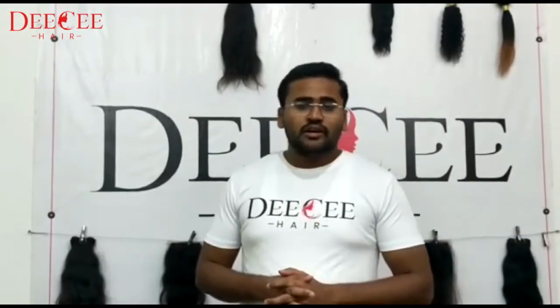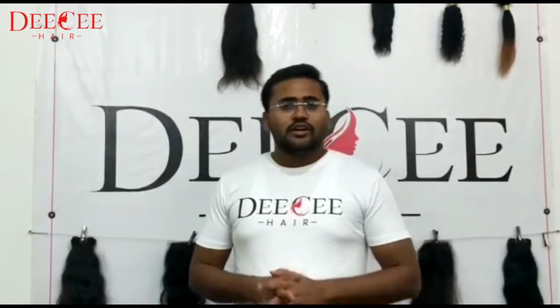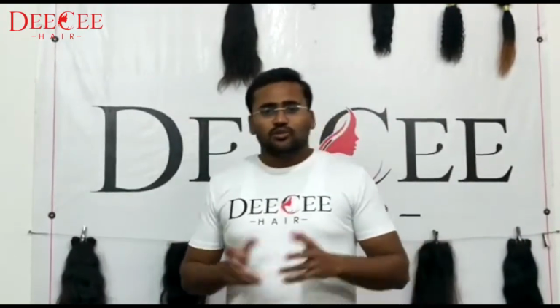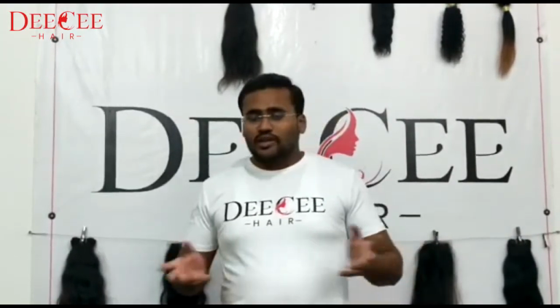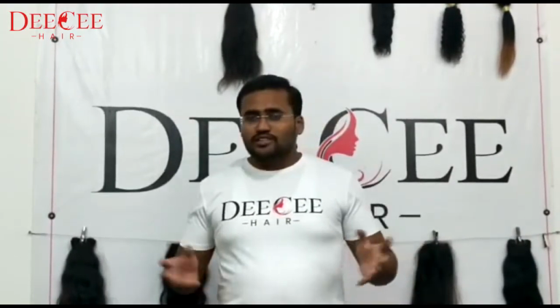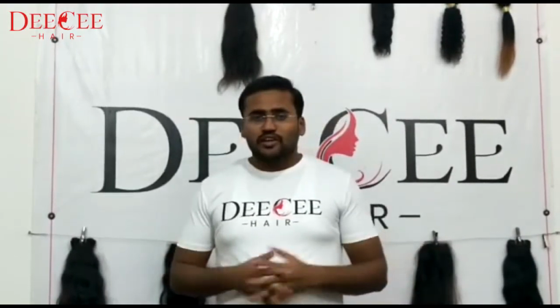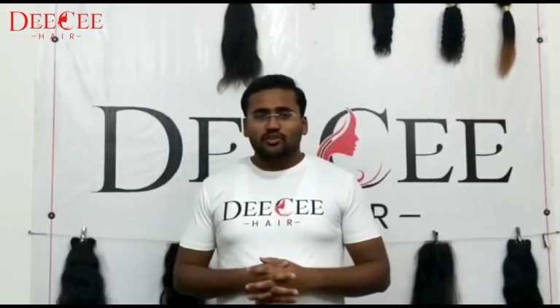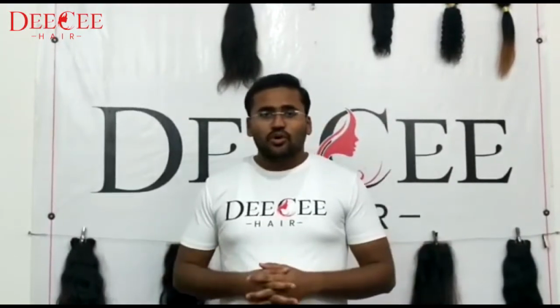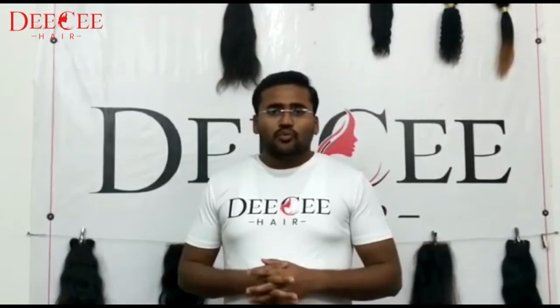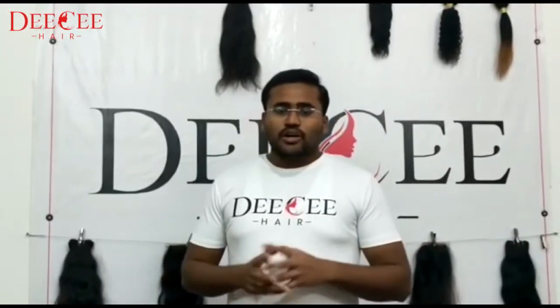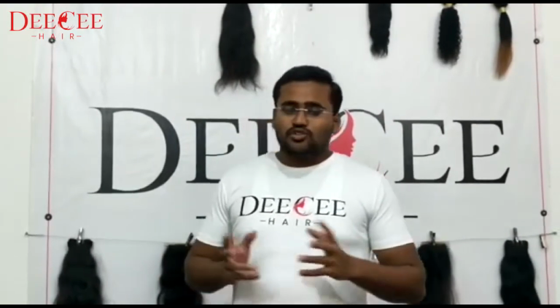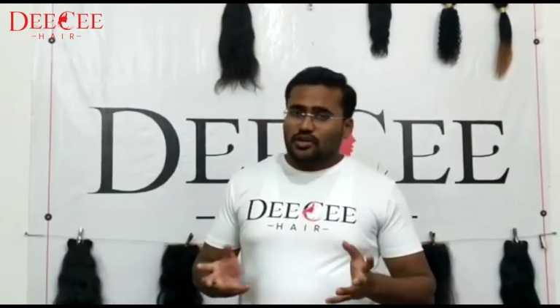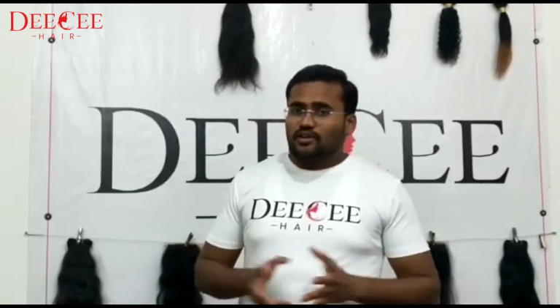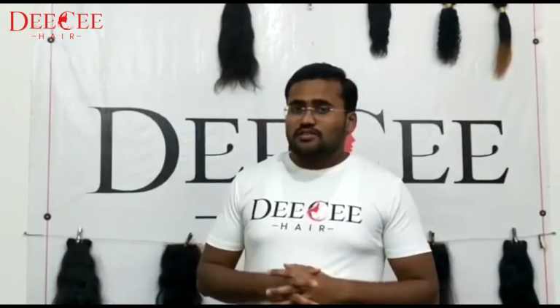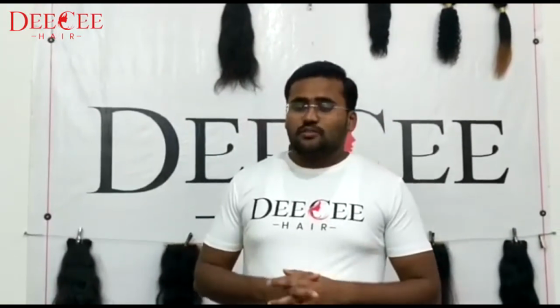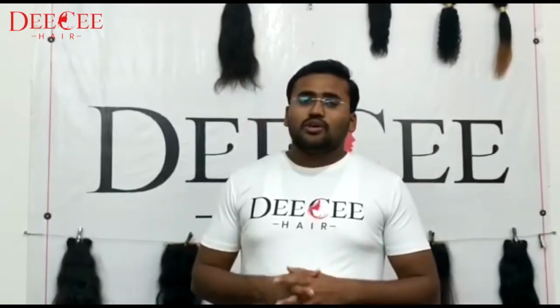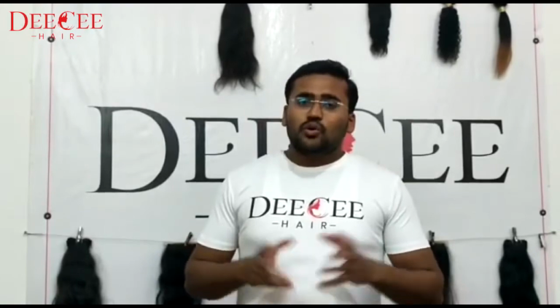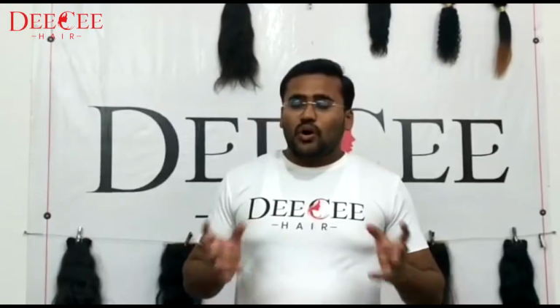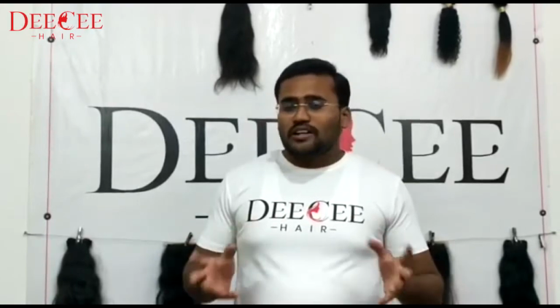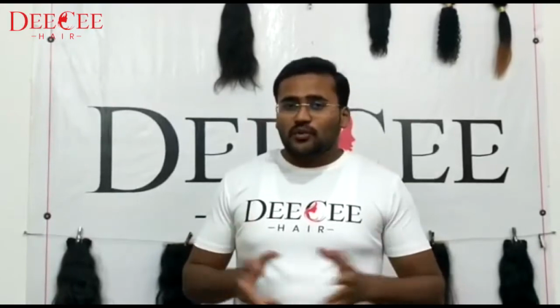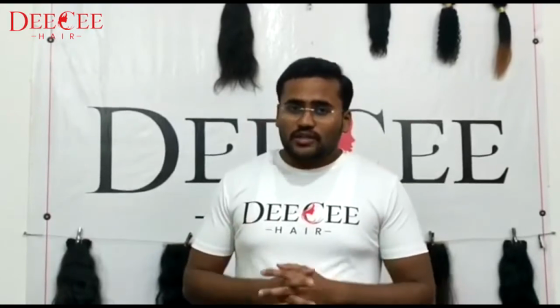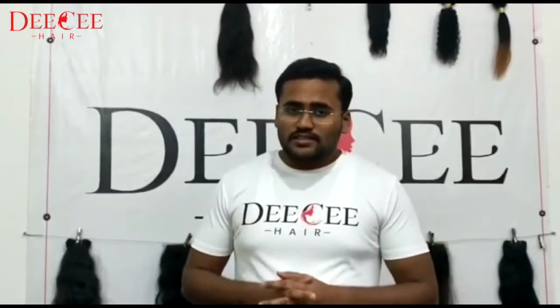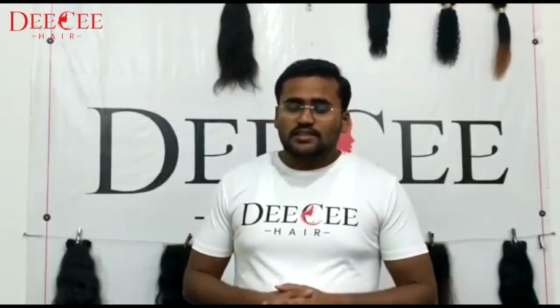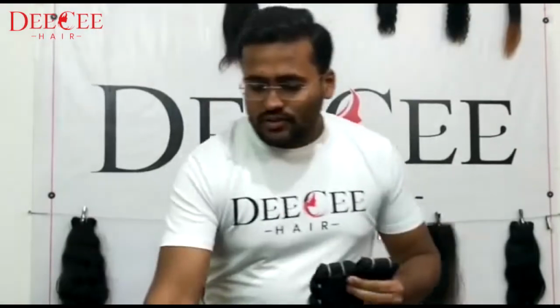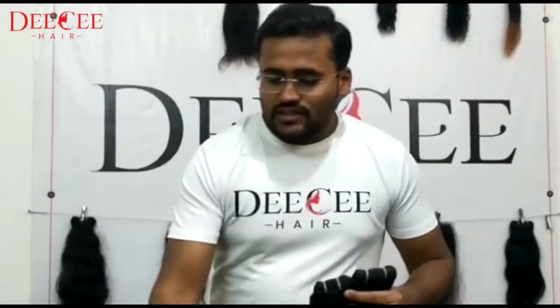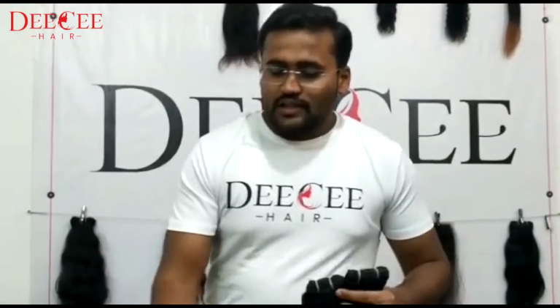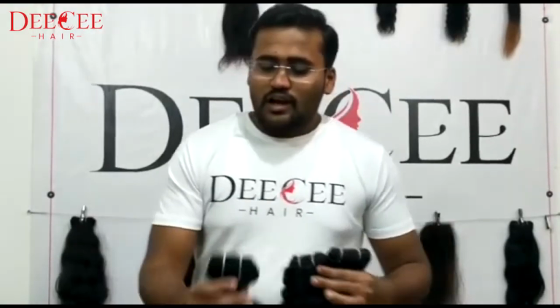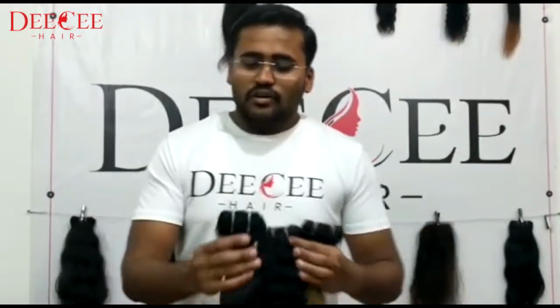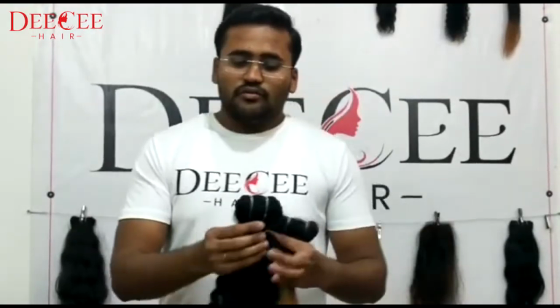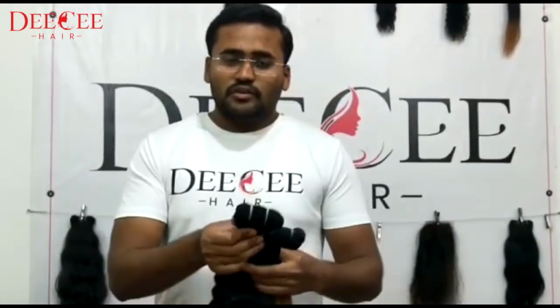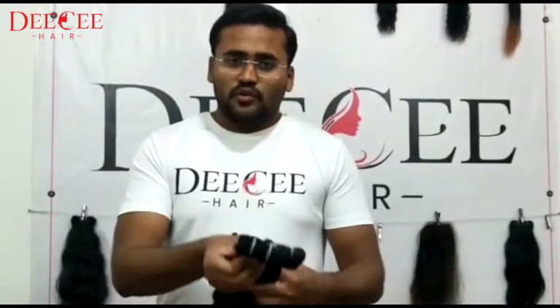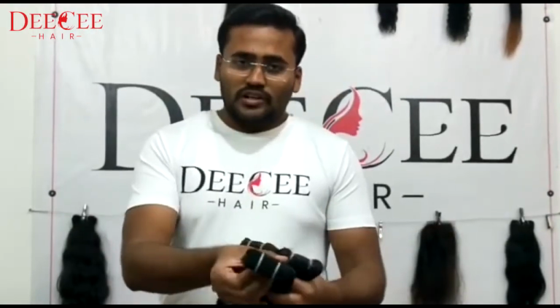Today in this video, we are showing you some quality products. You can see our hair quality.